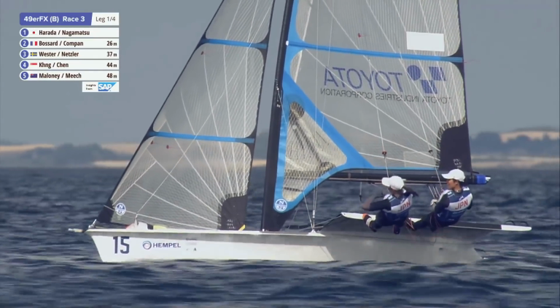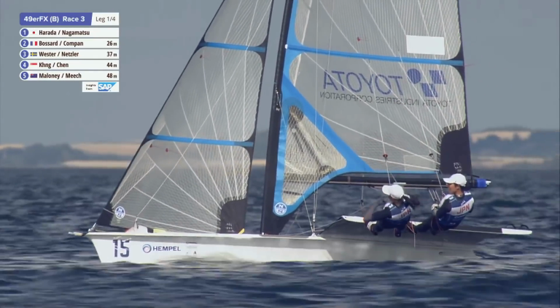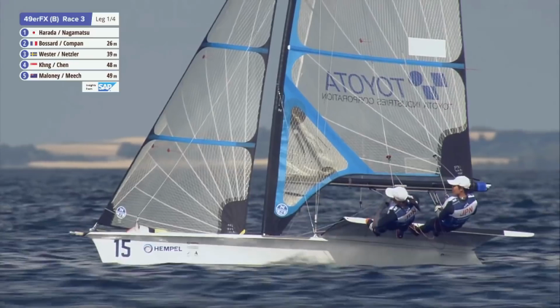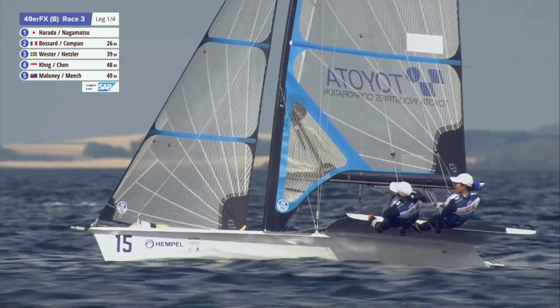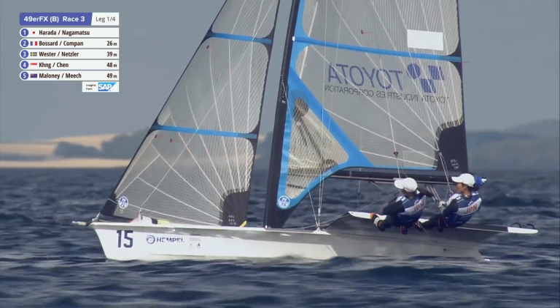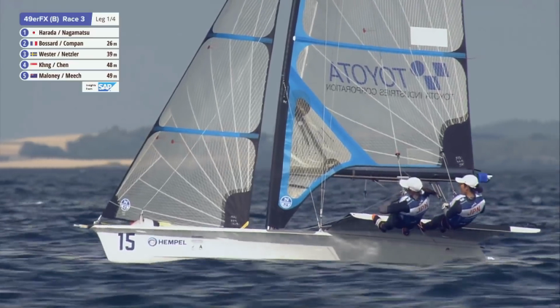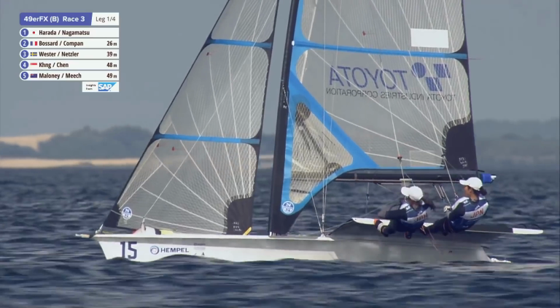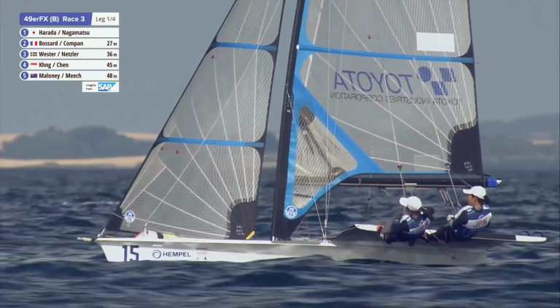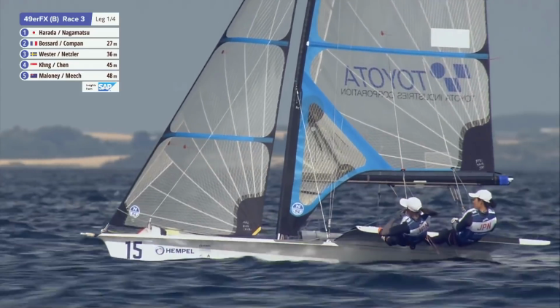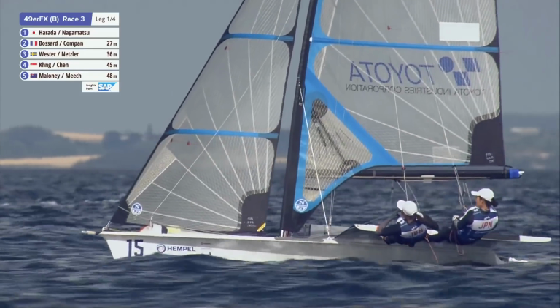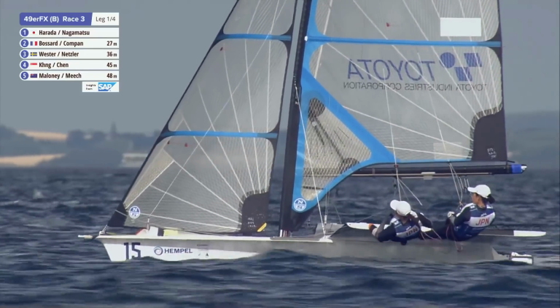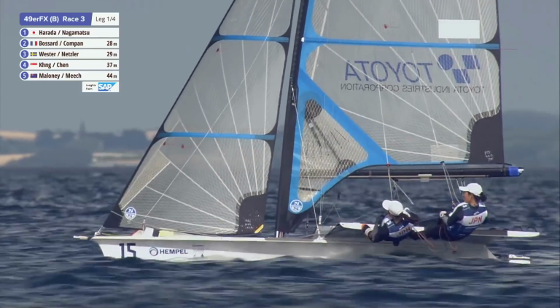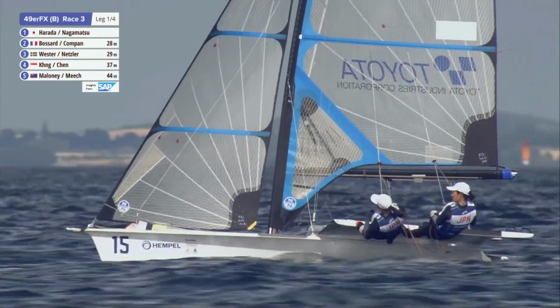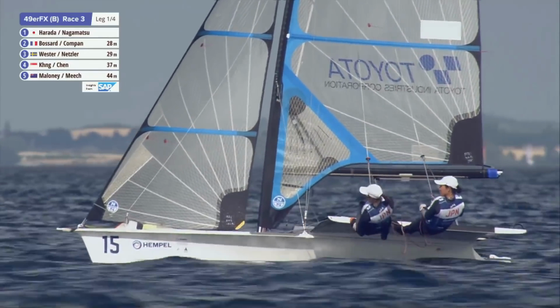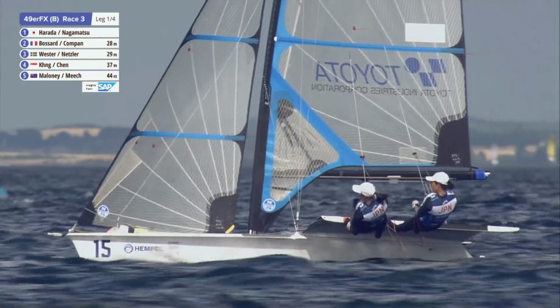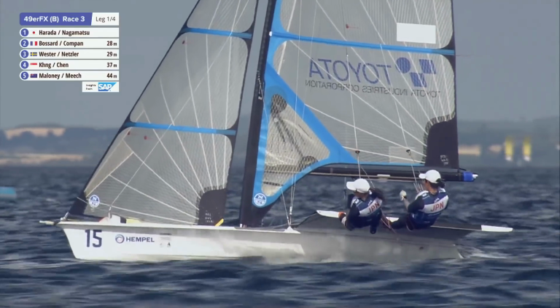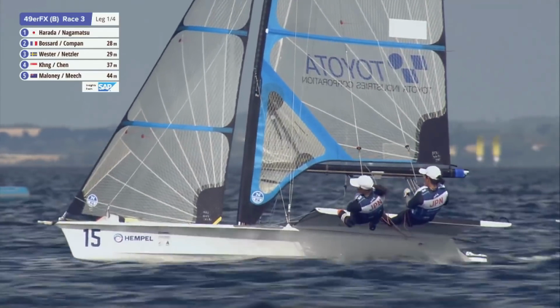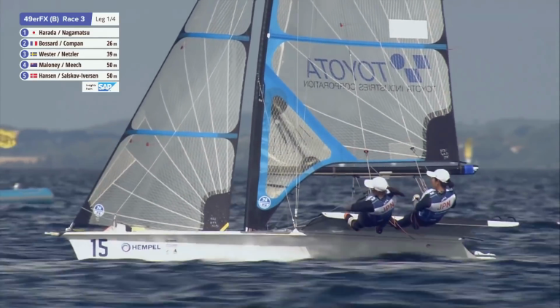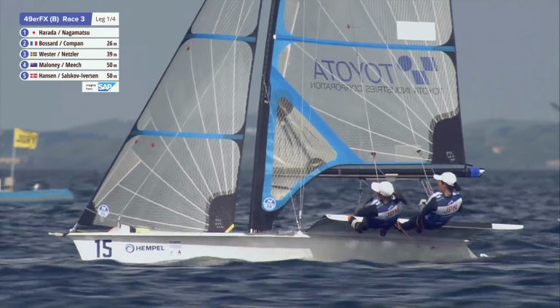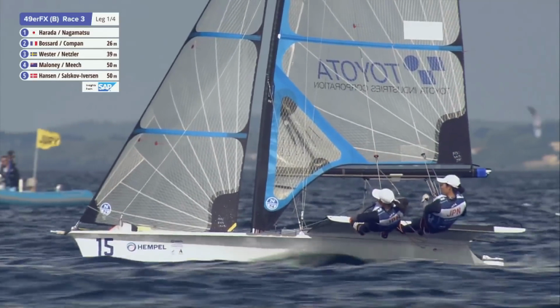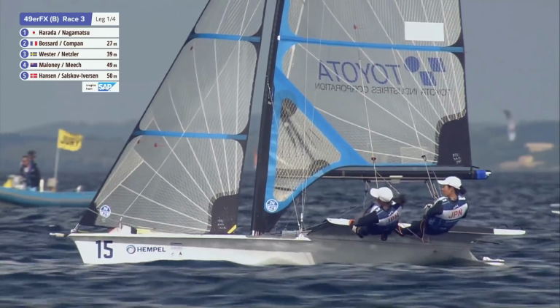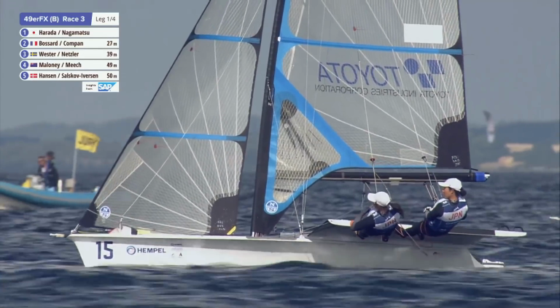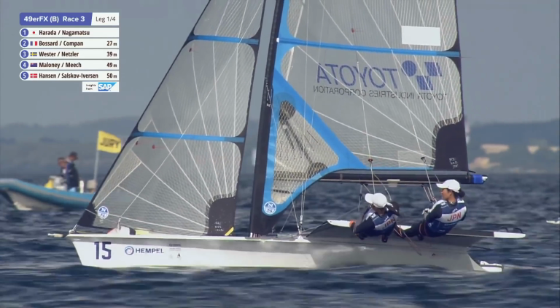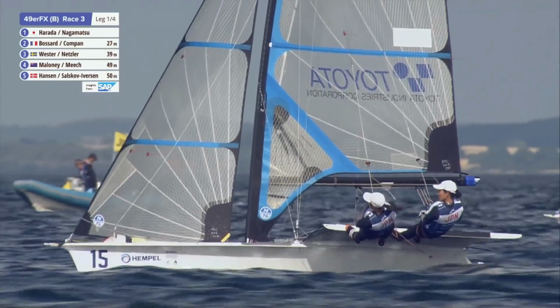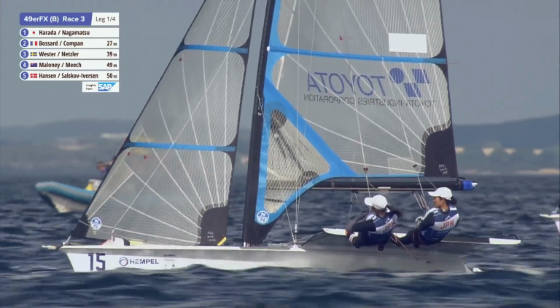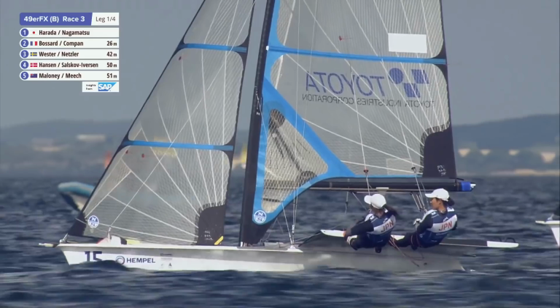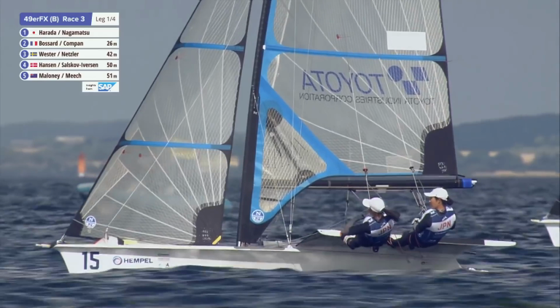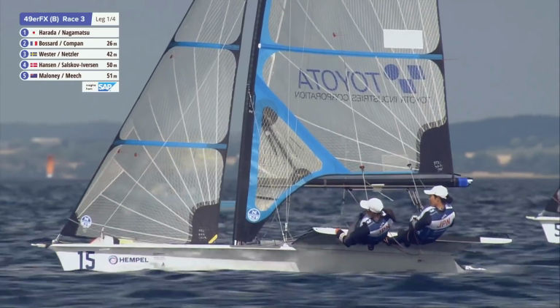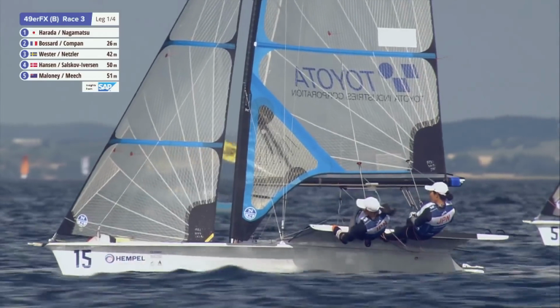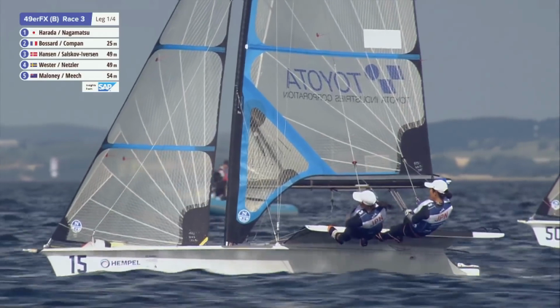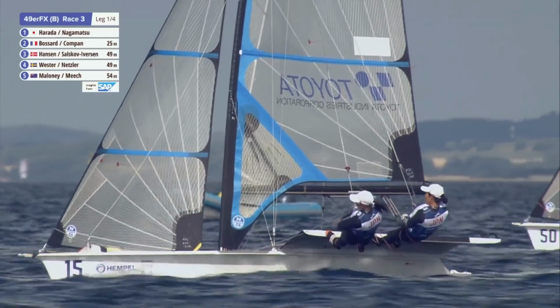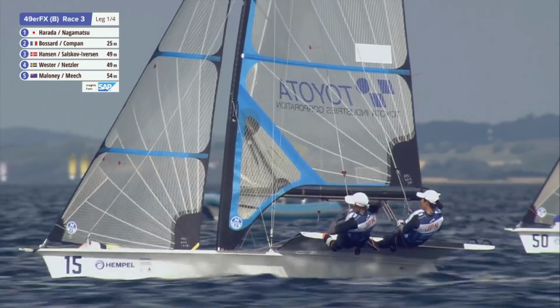It's all so close that this is going to chop and change. The Japanese are in there, so too are the French — Bossard and Compas — and there's a German team in there as well. So it's all very close indeed. It's going to be interesting when they come into the top mark for the first time.